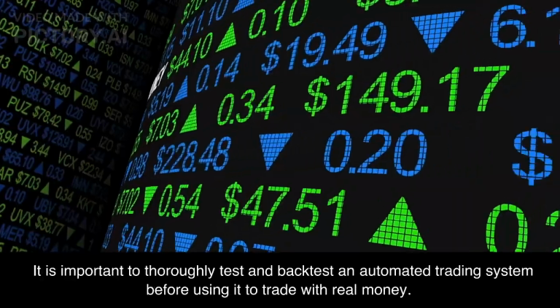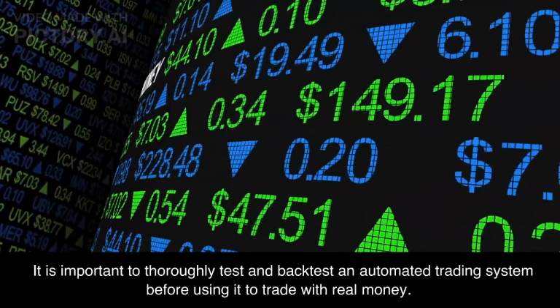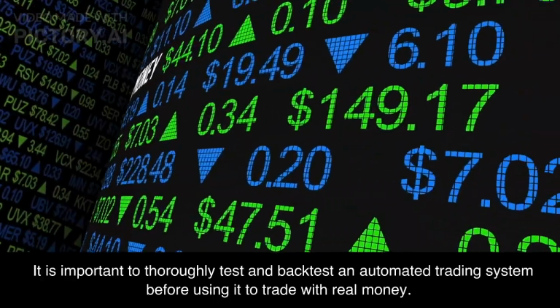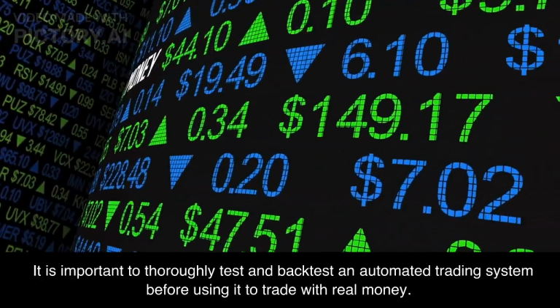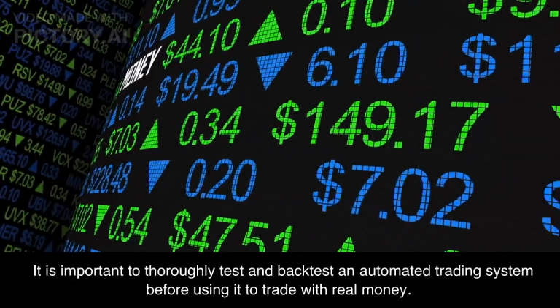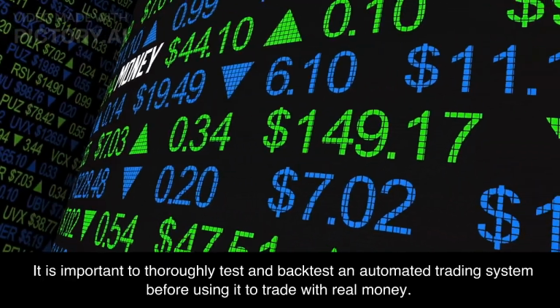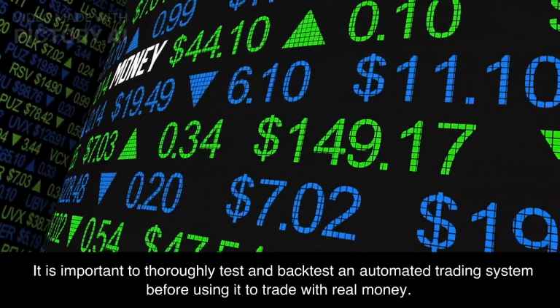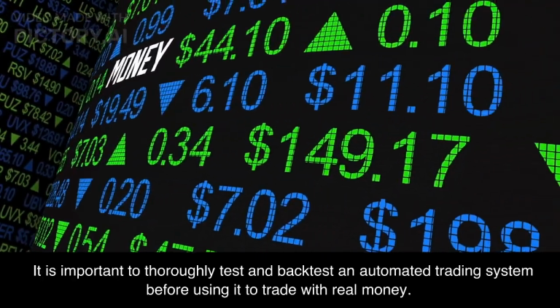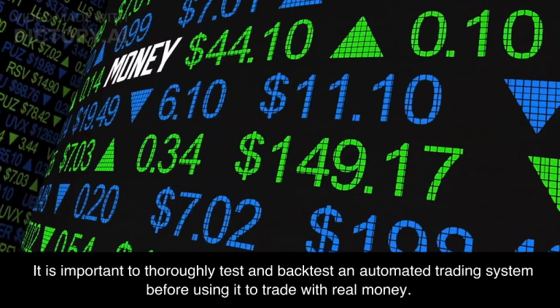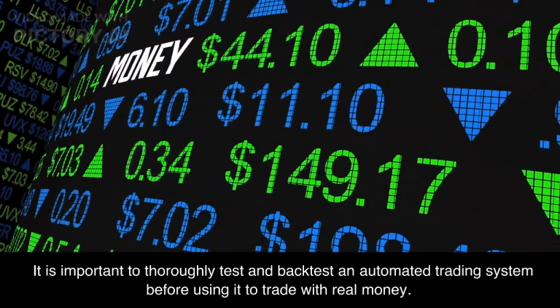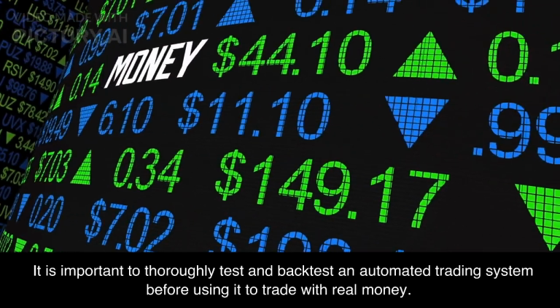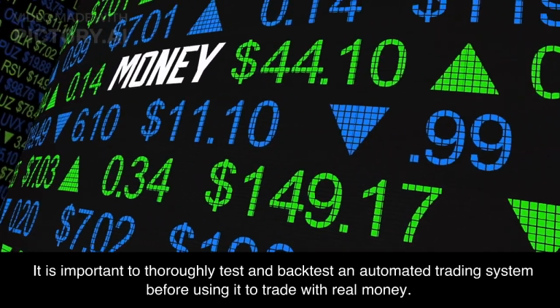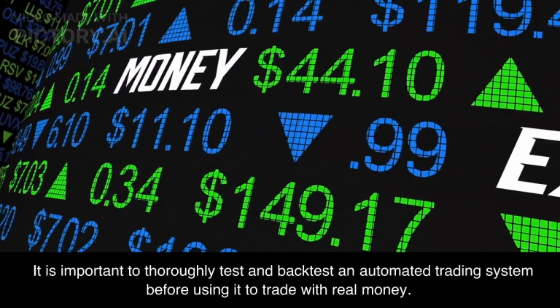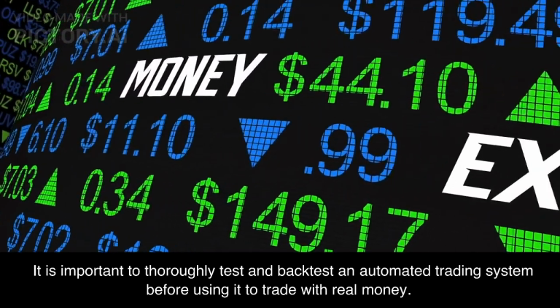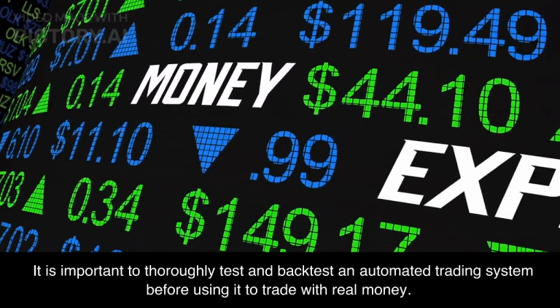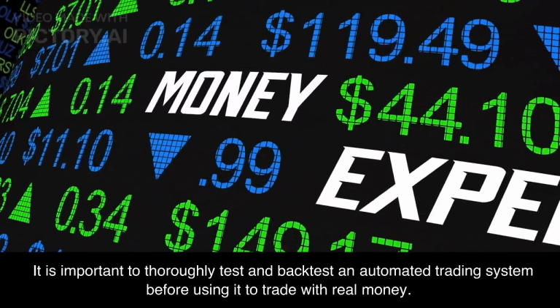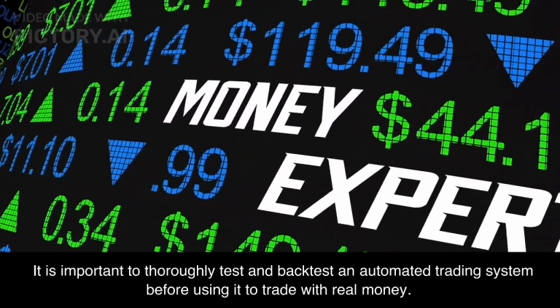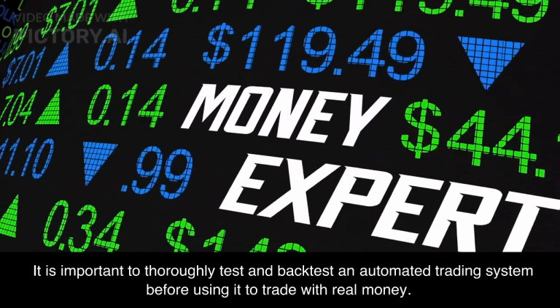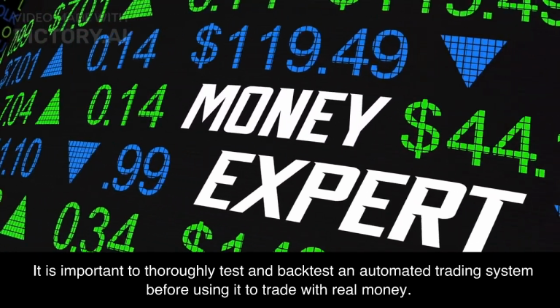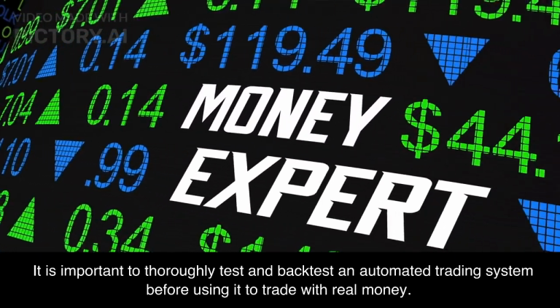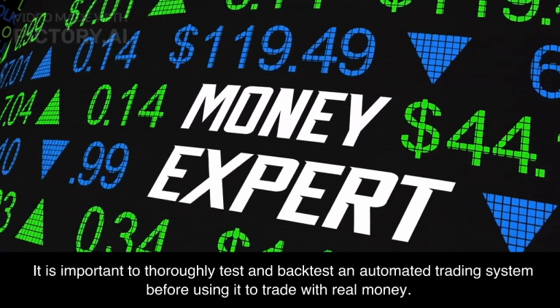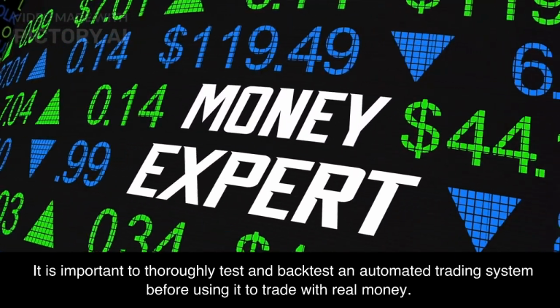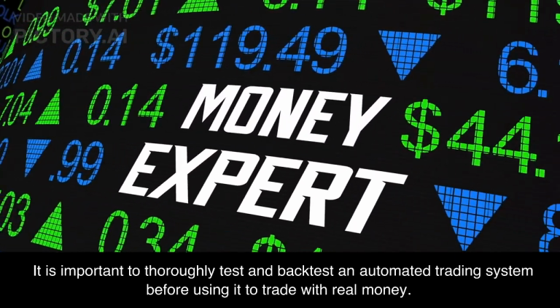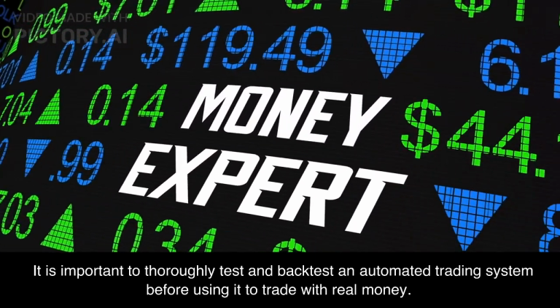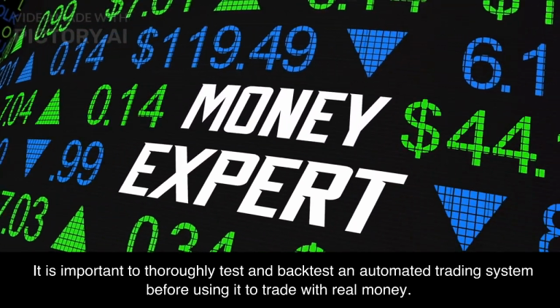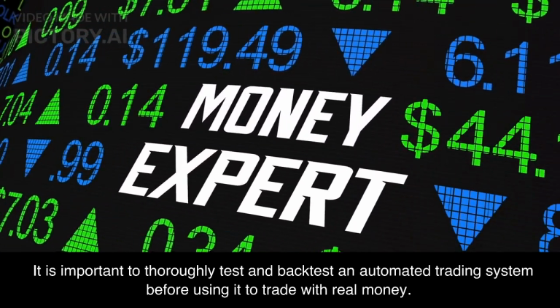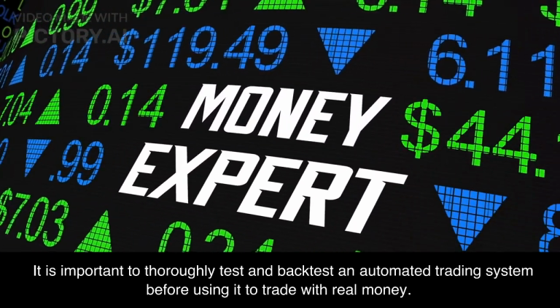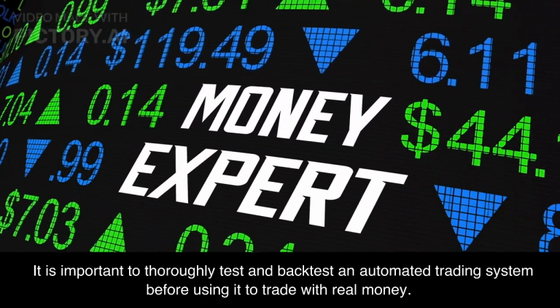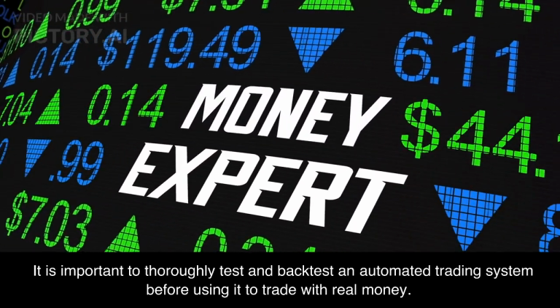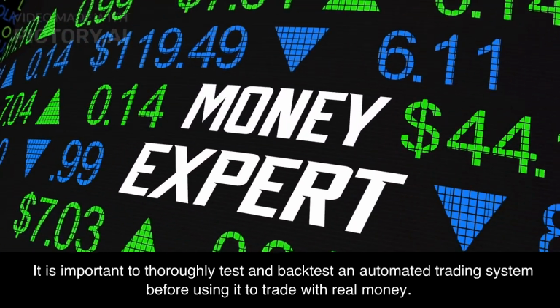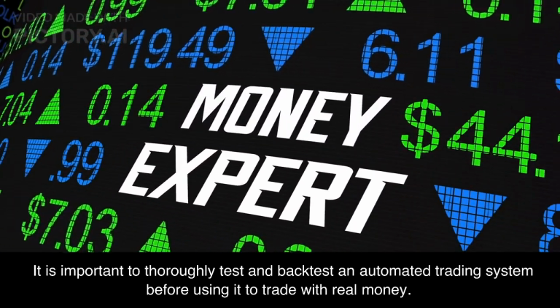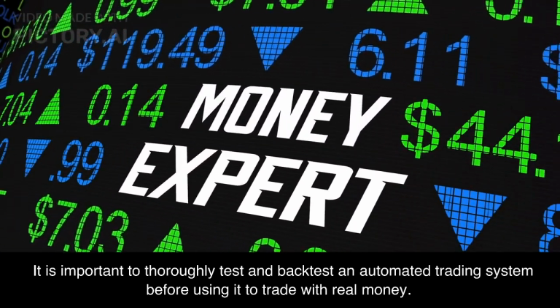It is important to thoroughly test and backtest an automated trading system before using it to trade with real money.